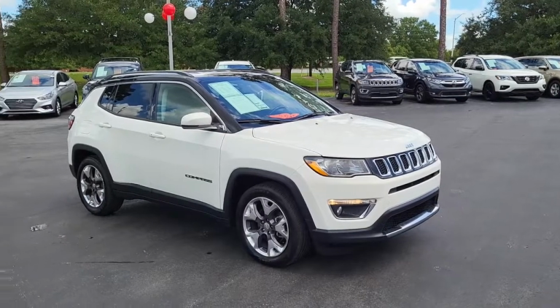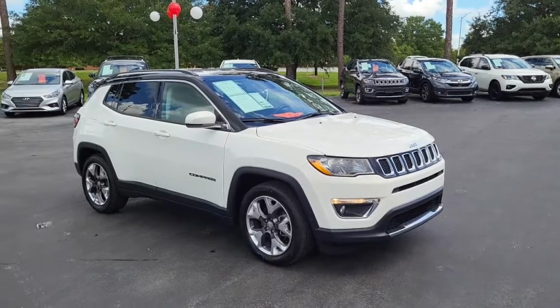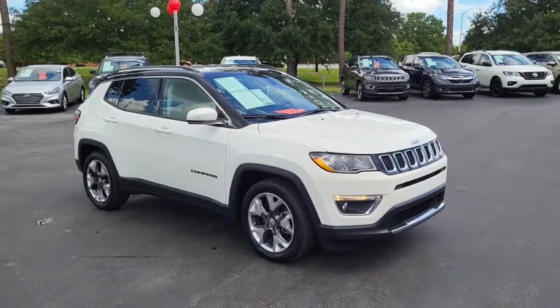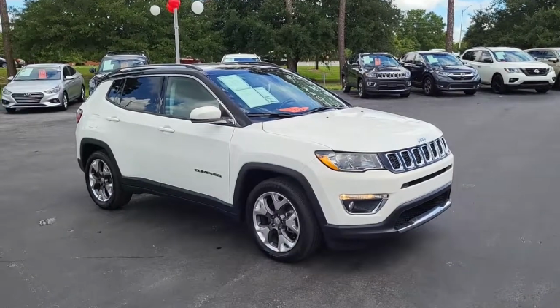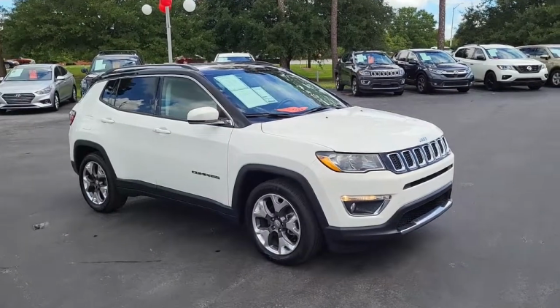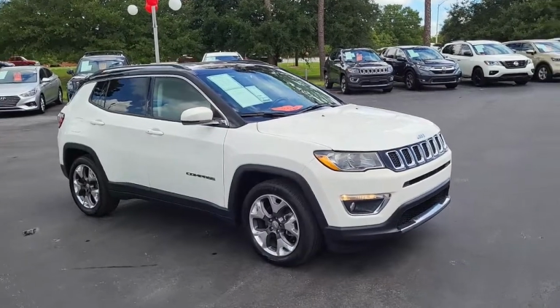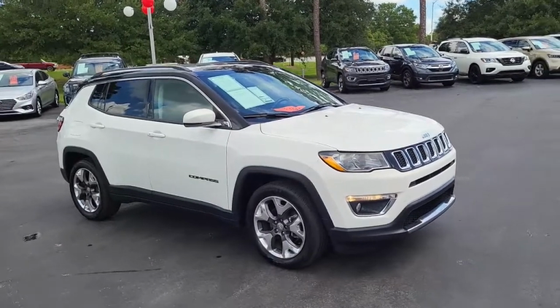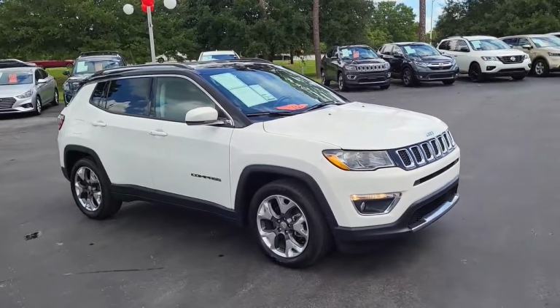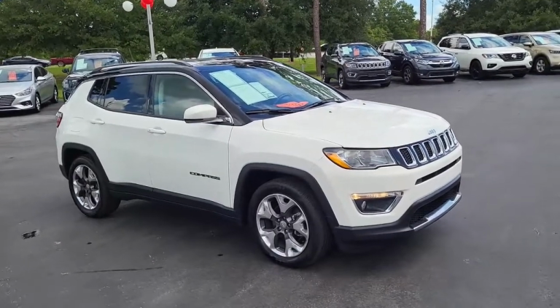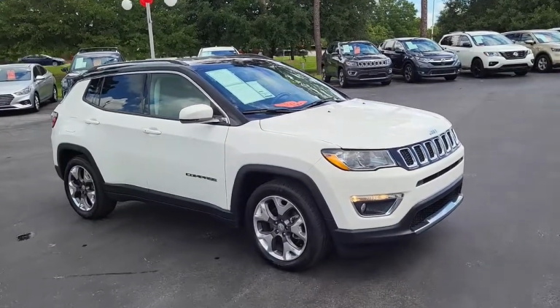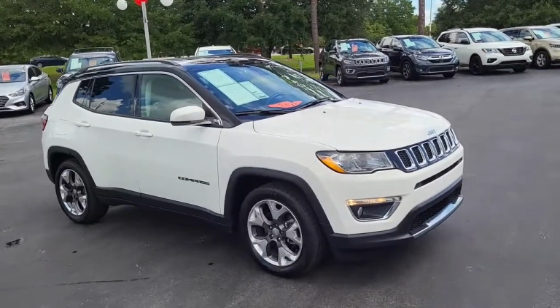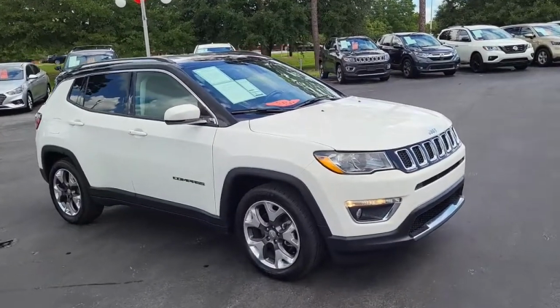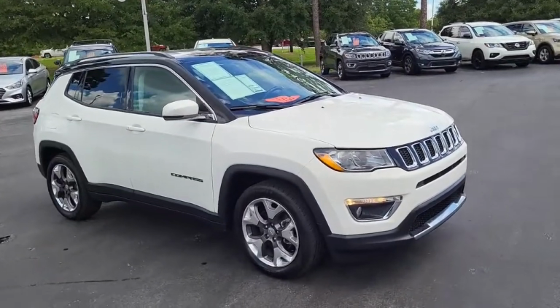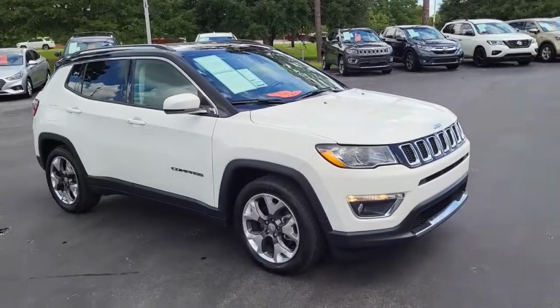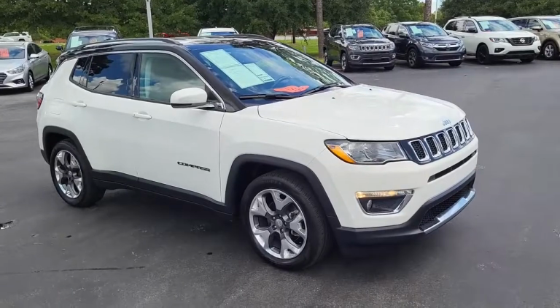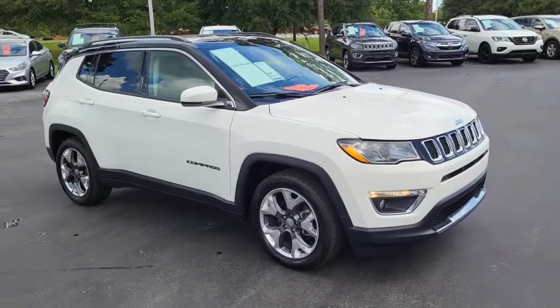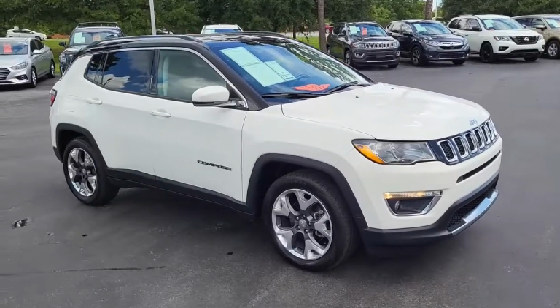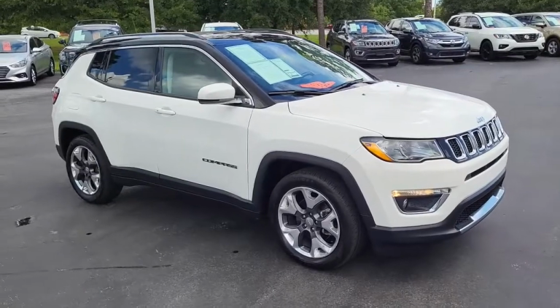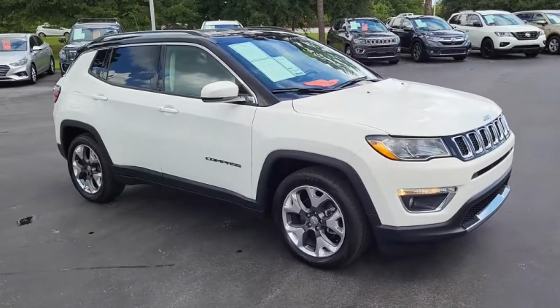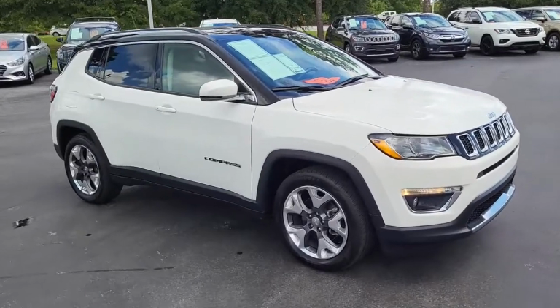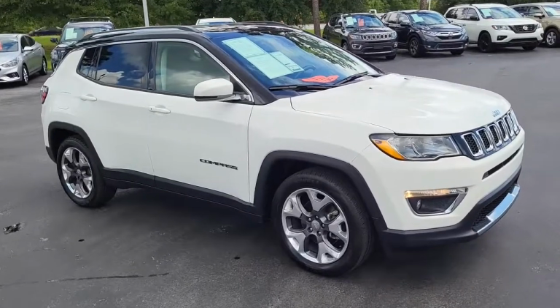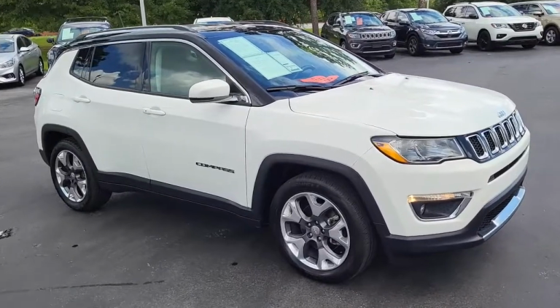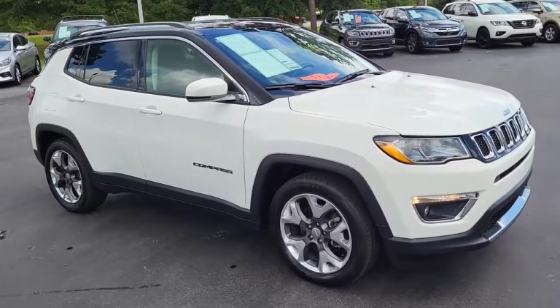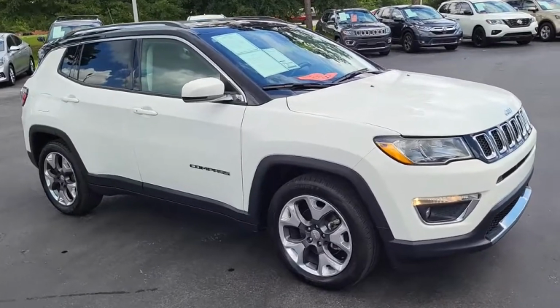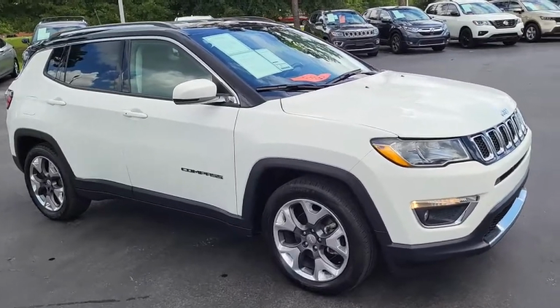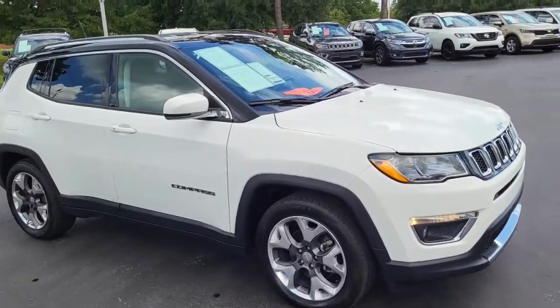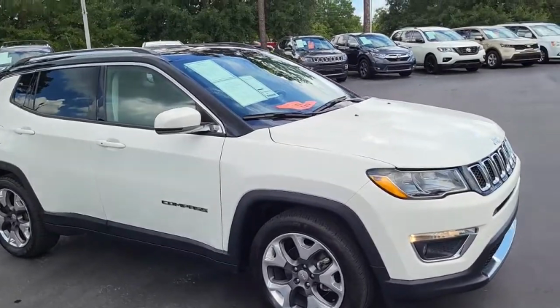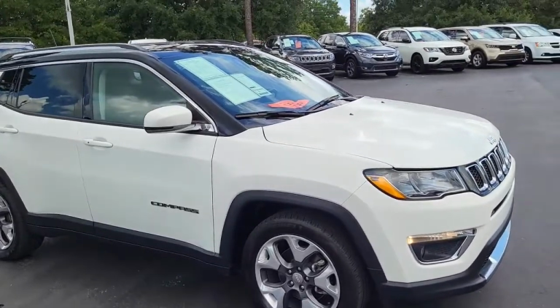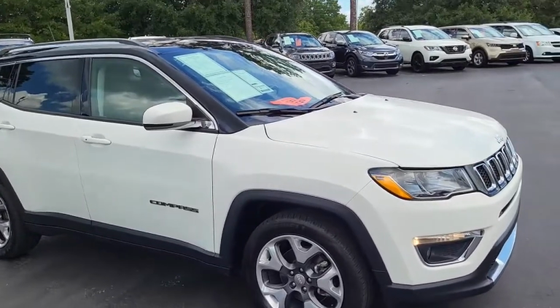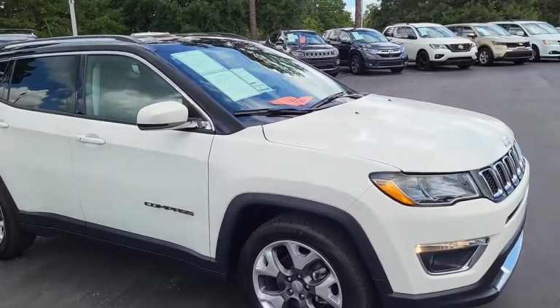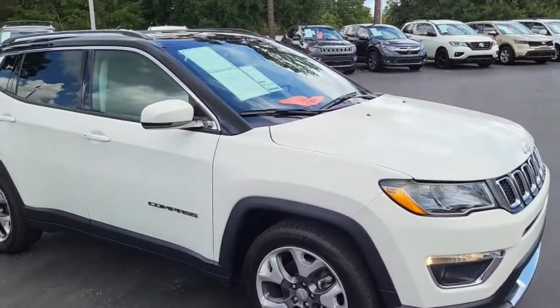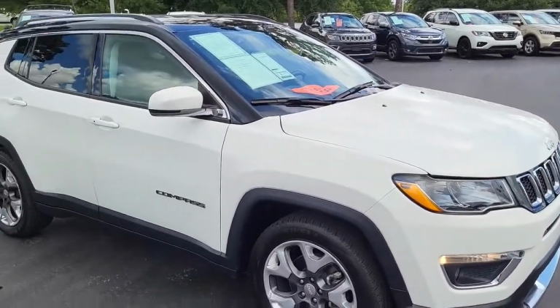Welcome to Cartown Kia Florence Used Car Inventory Video Series. Right here we have a 2020 Jeep Compass.